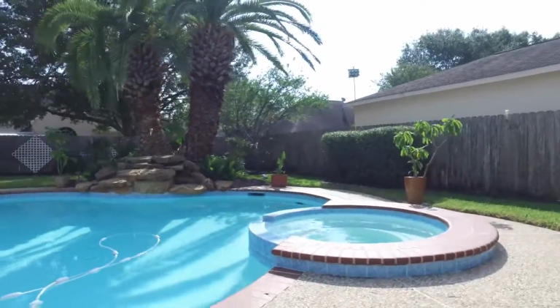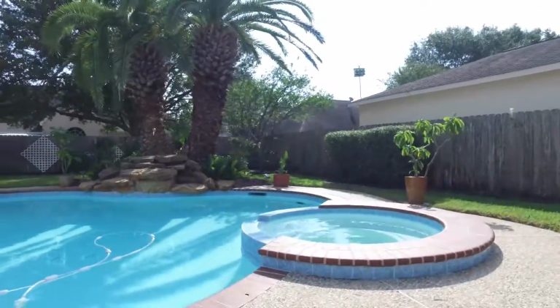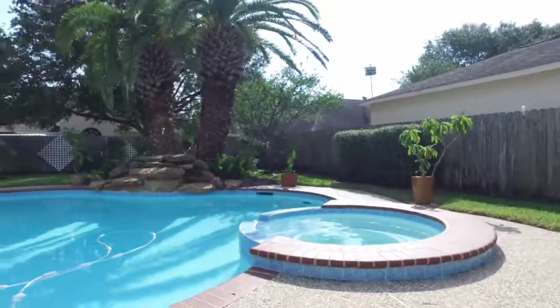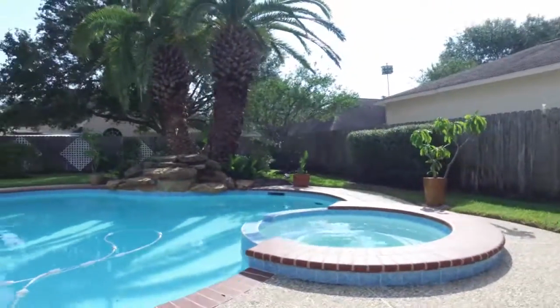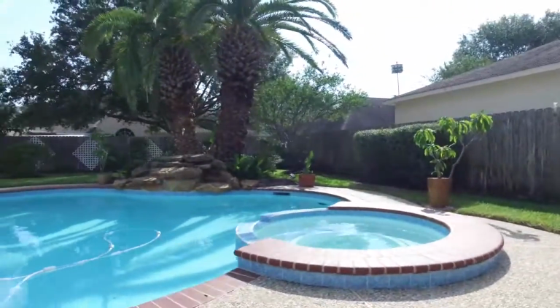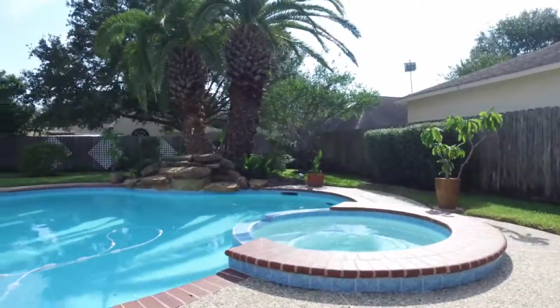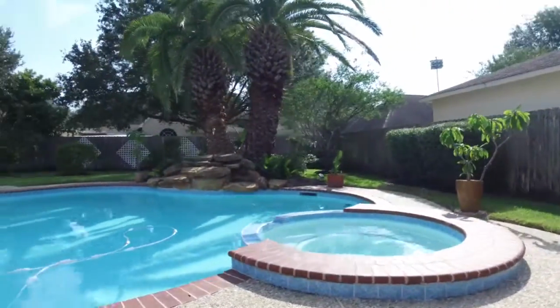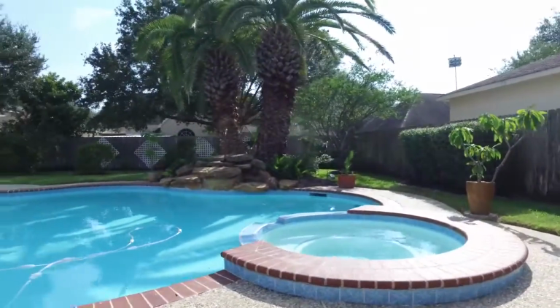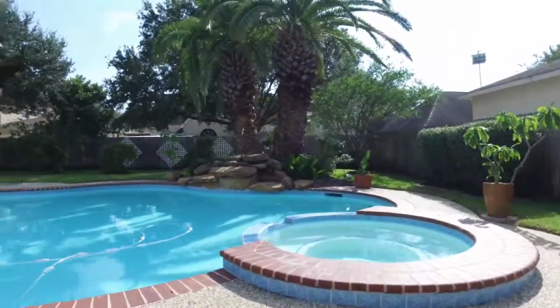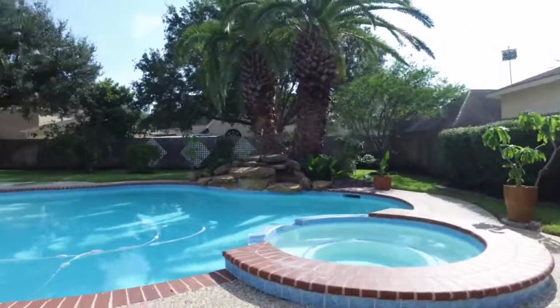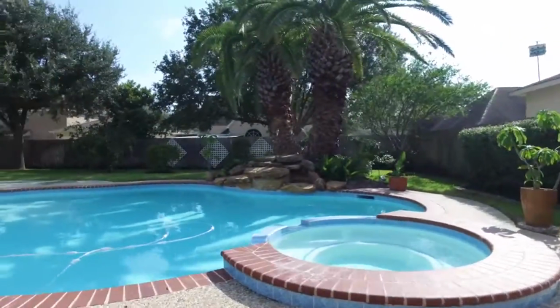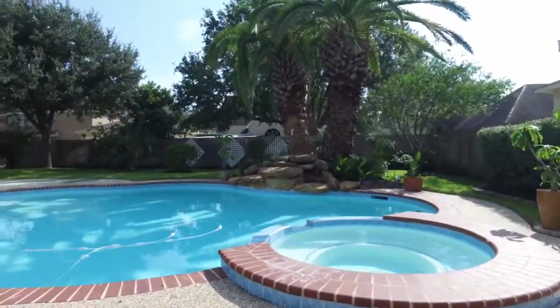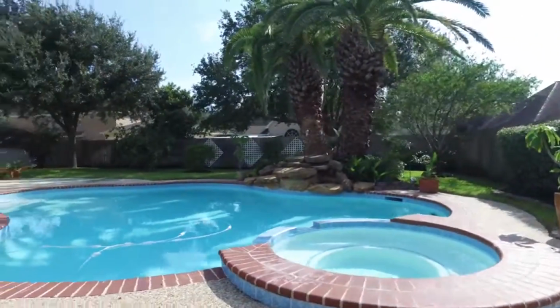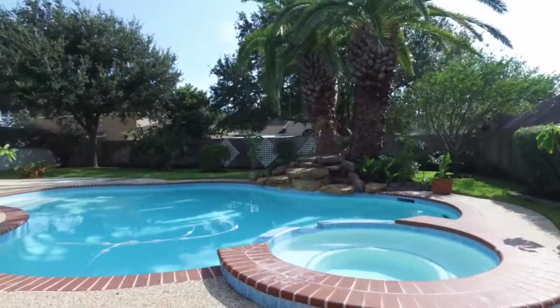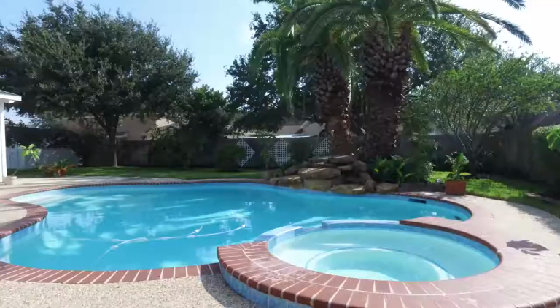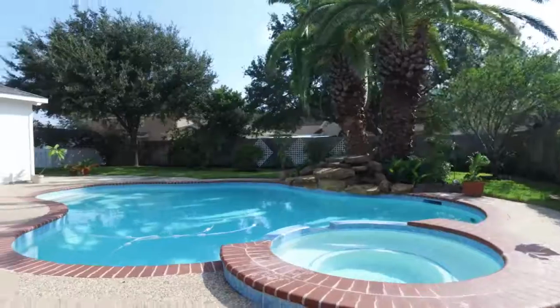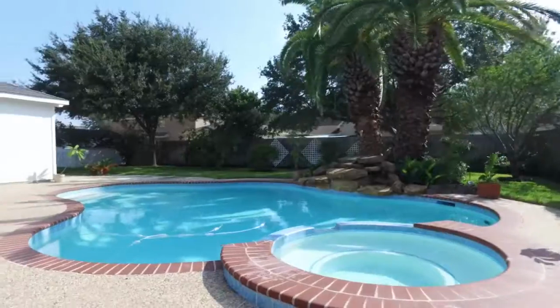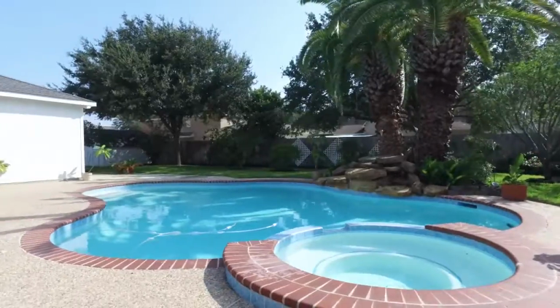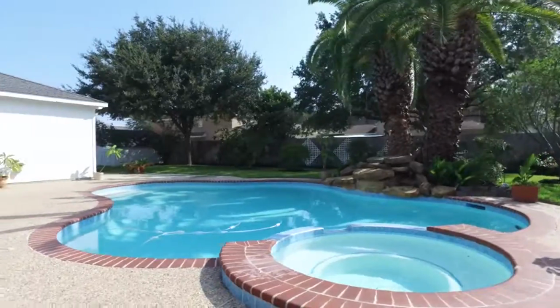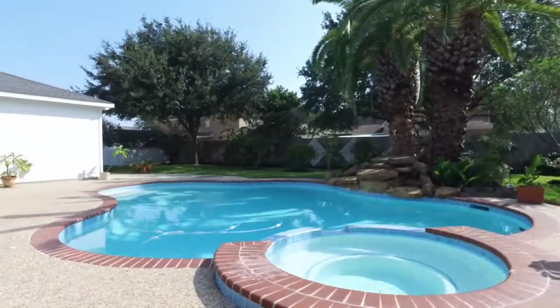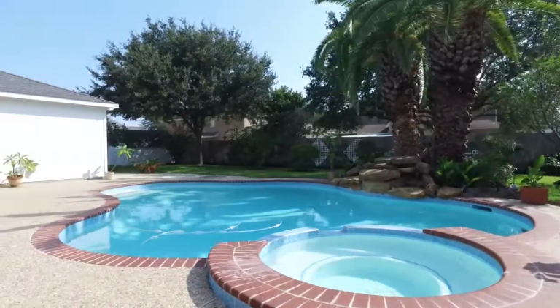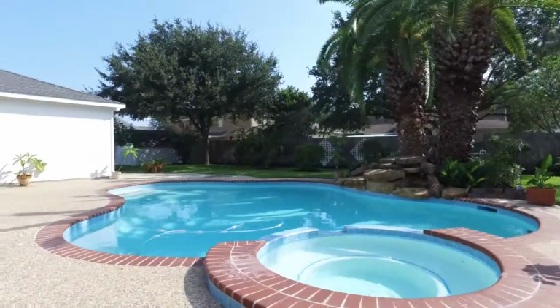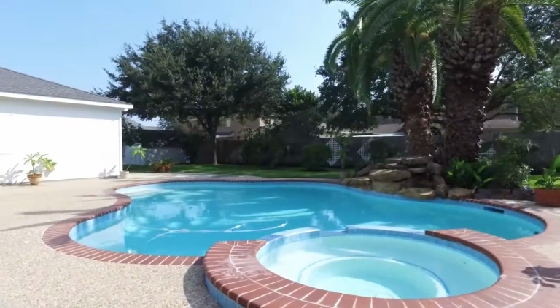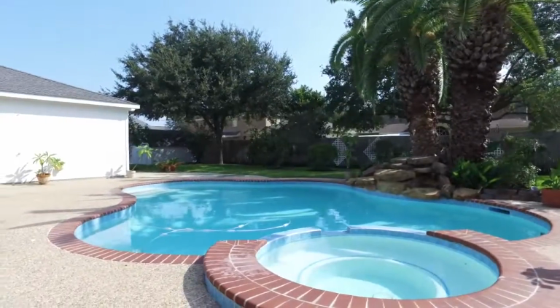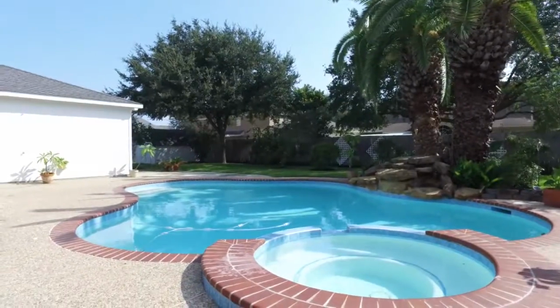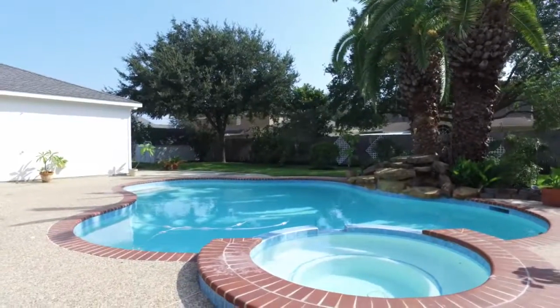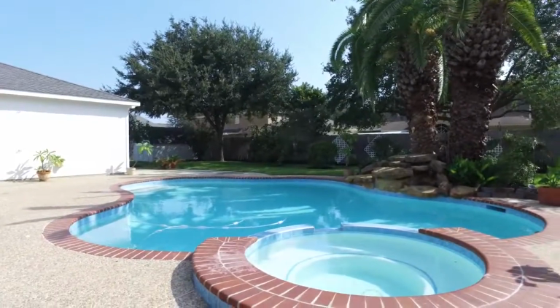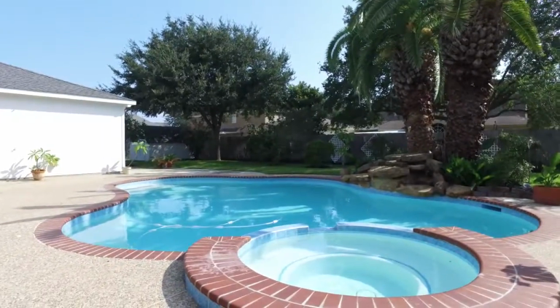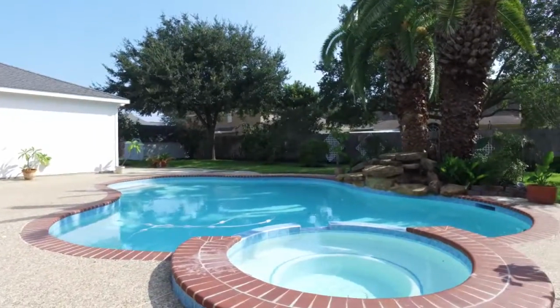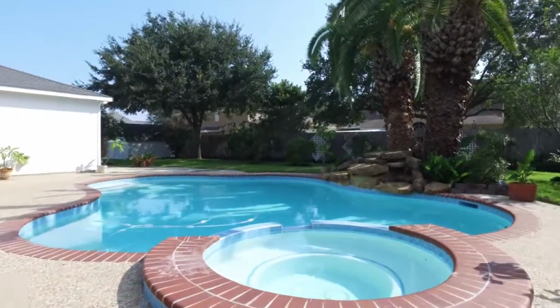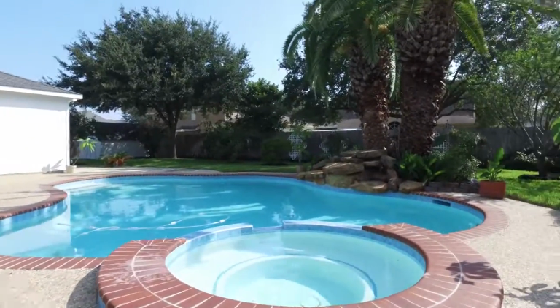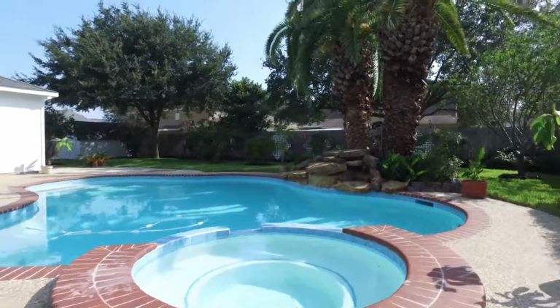Thank you for taking the tour. If you'd like to see this home in person, please contact the listing agent.